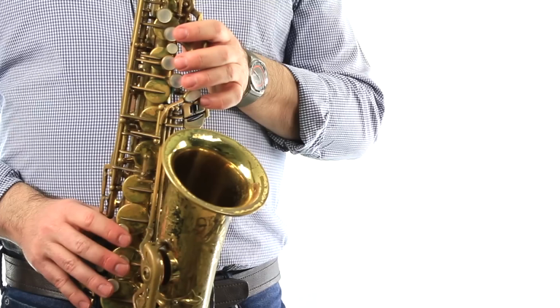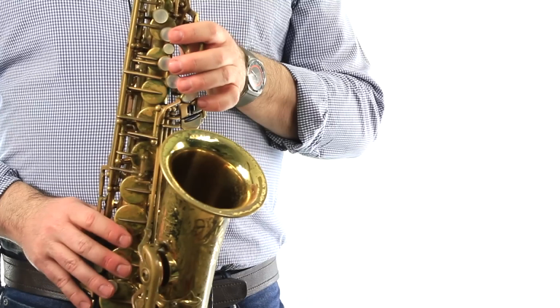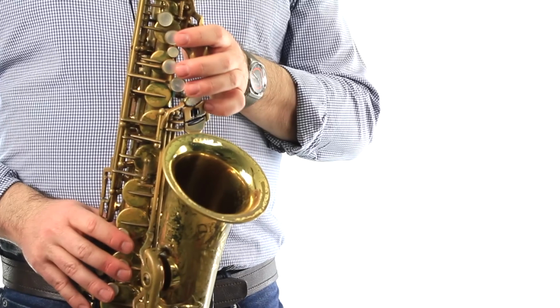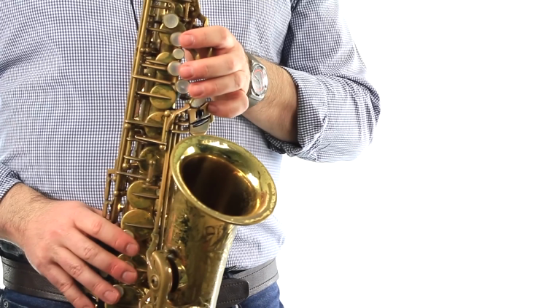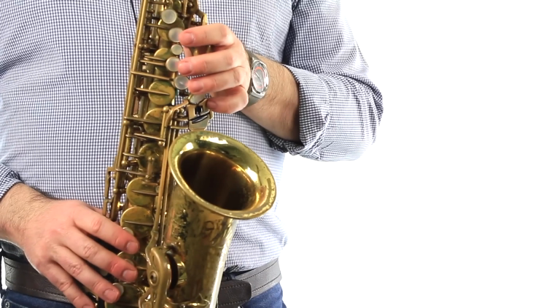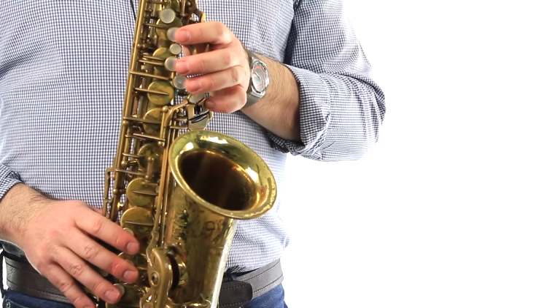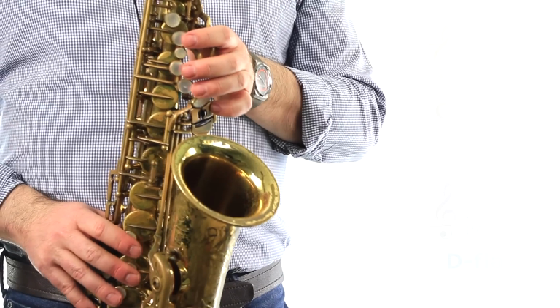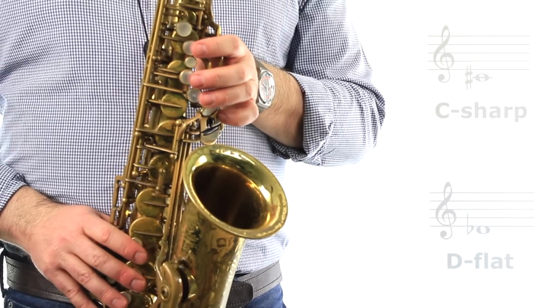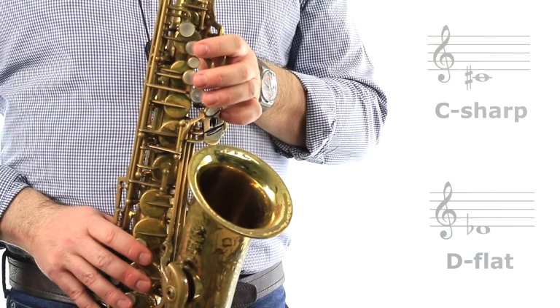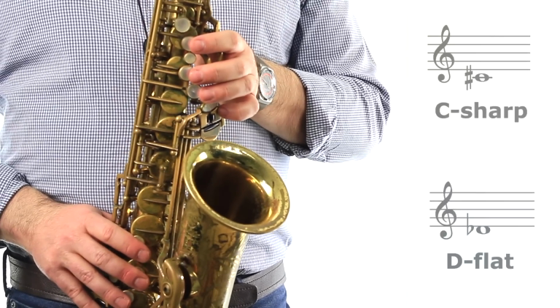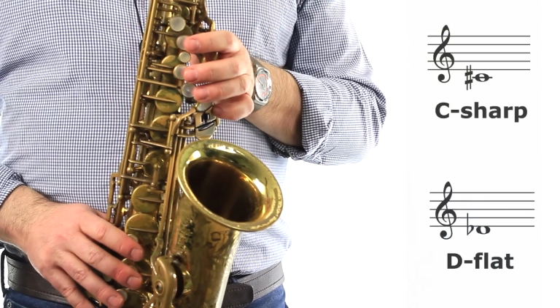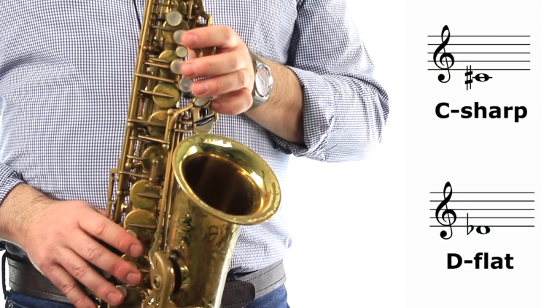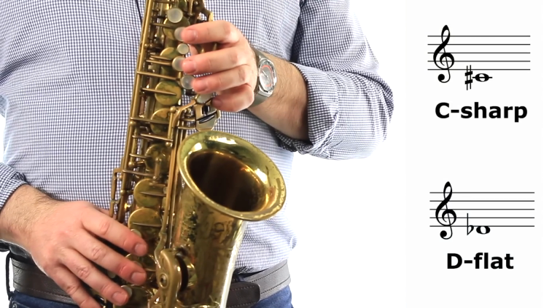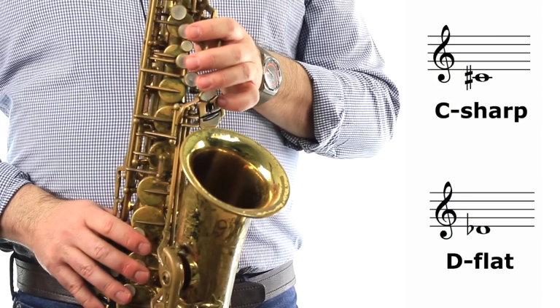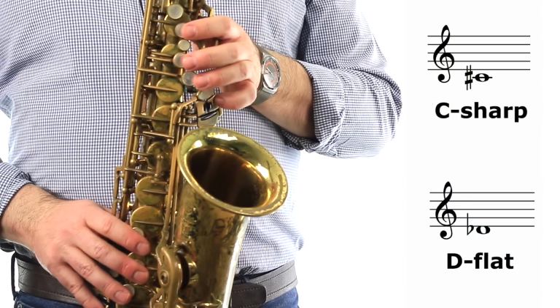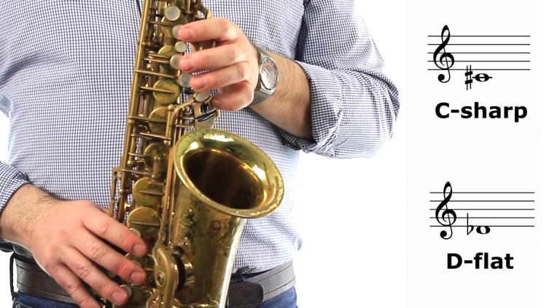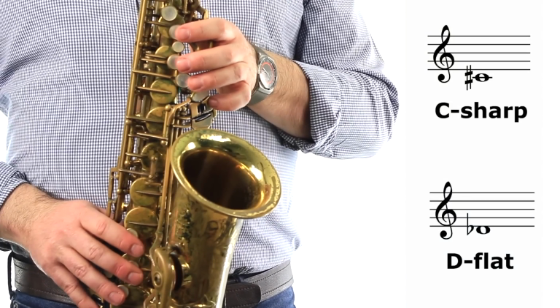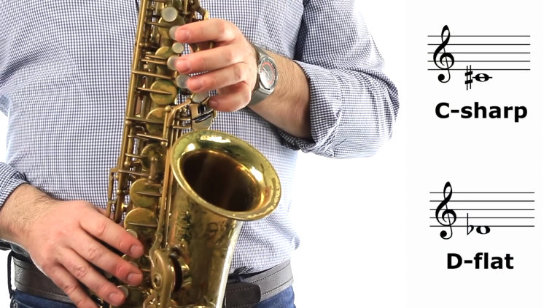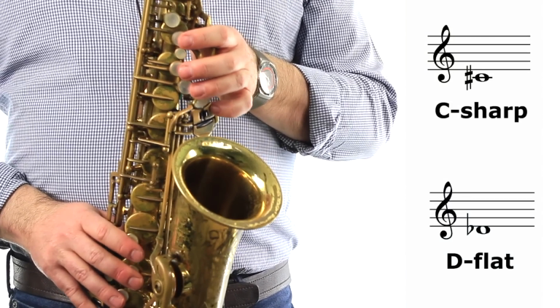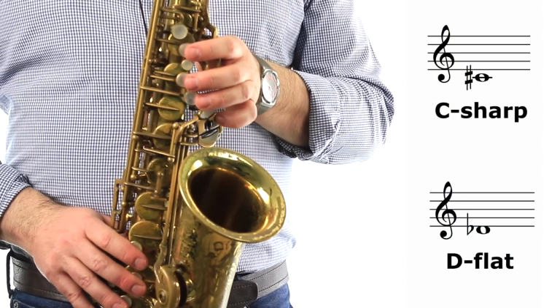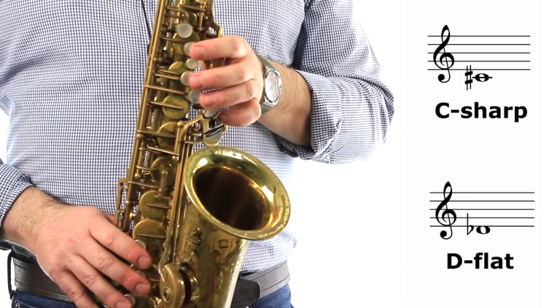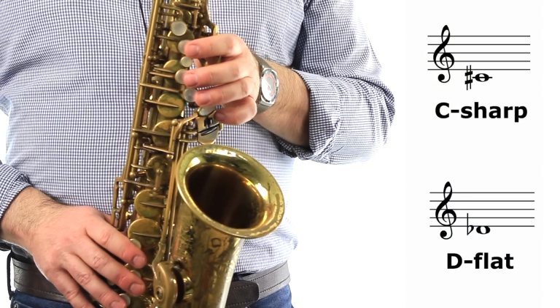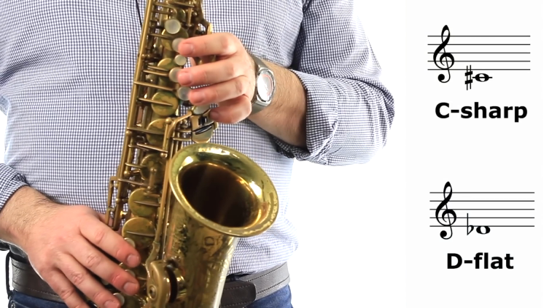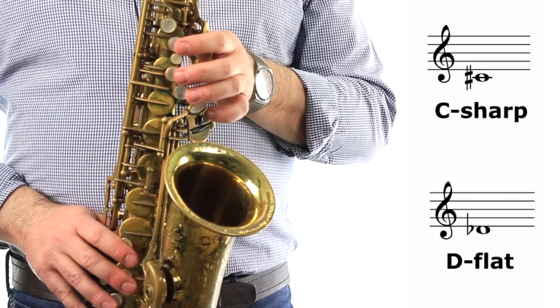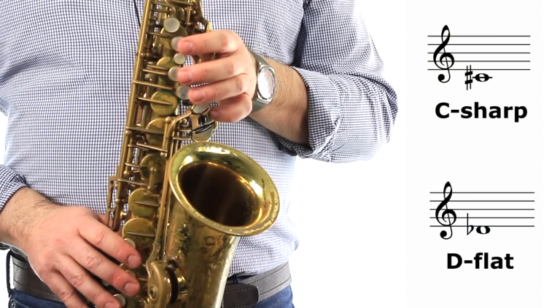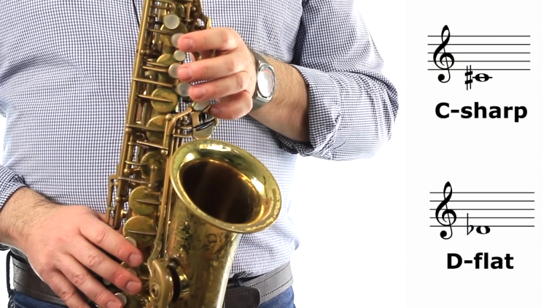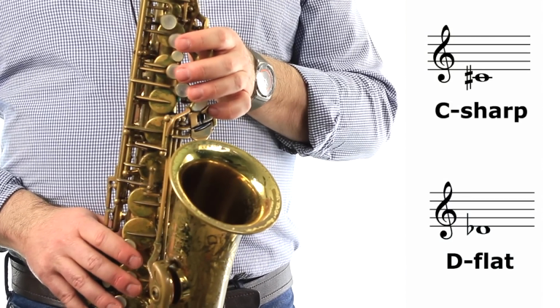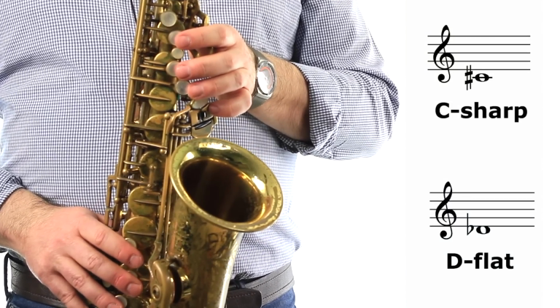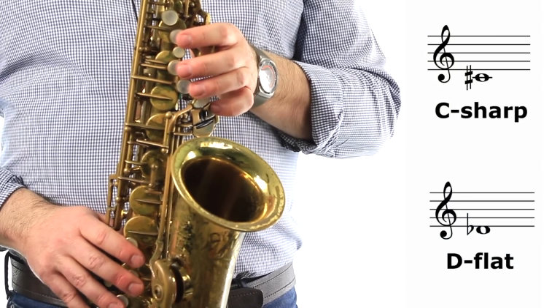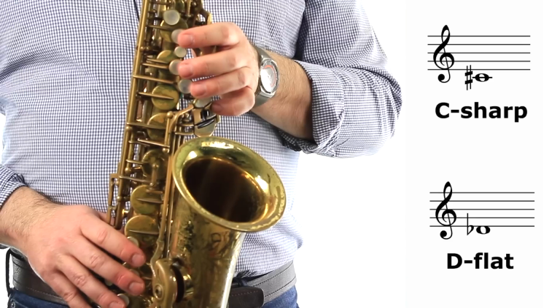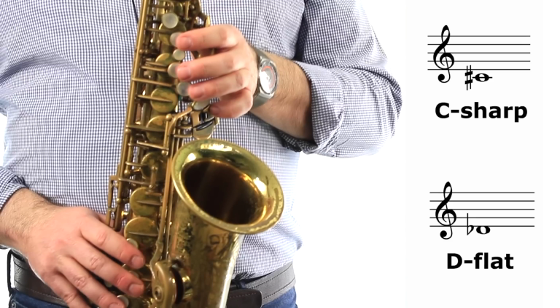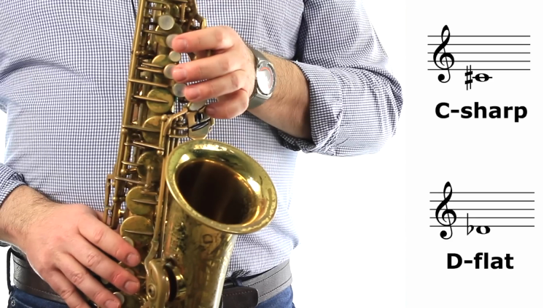Low C-sharp could also be written as low D-flat, and we see D-flats fairly often, just as often as we see C-sharps.